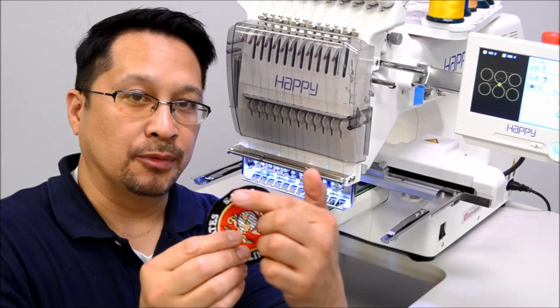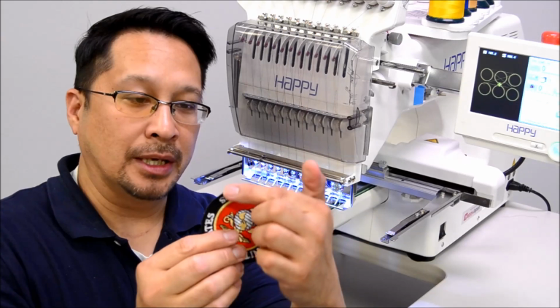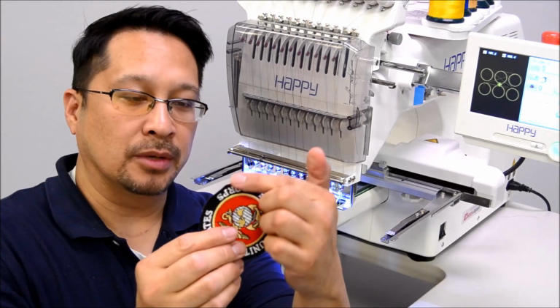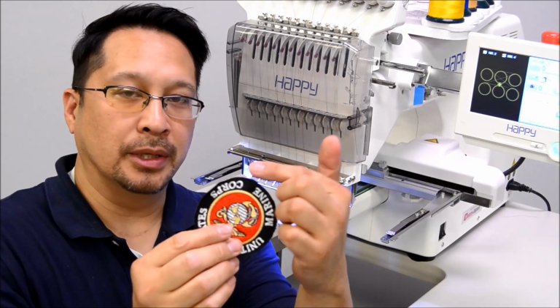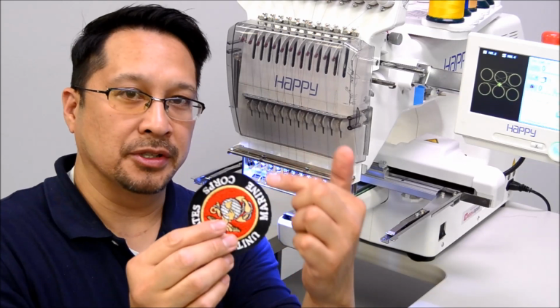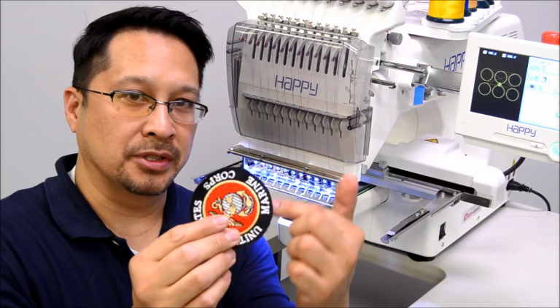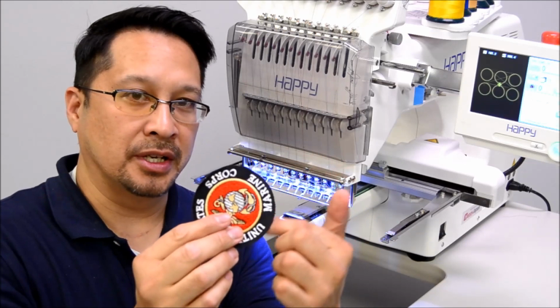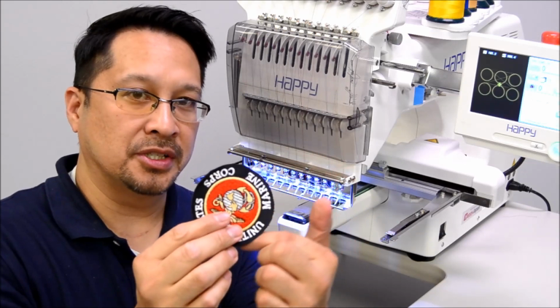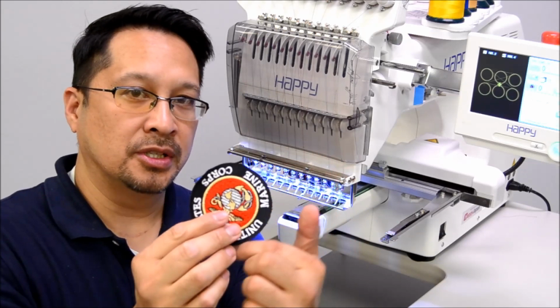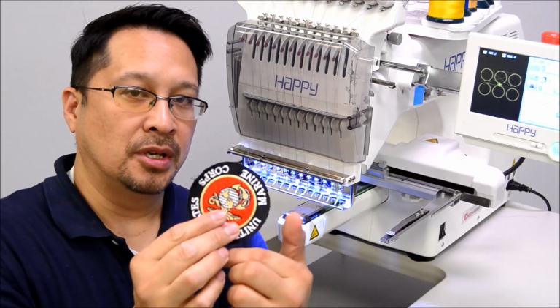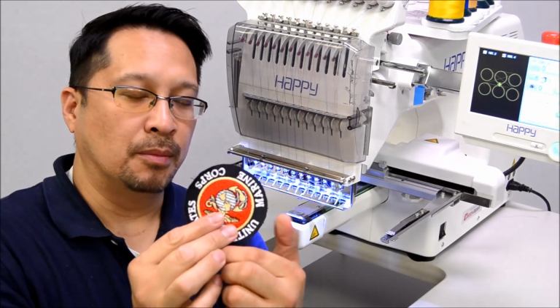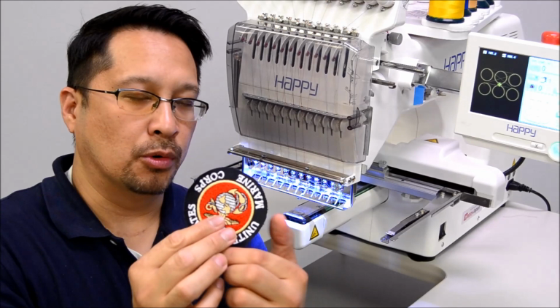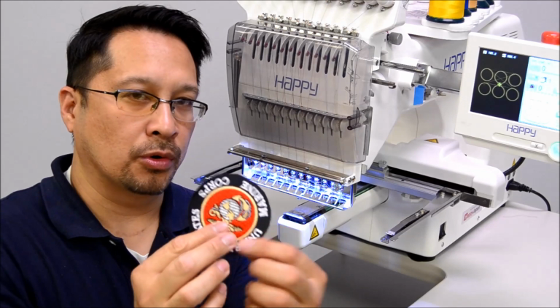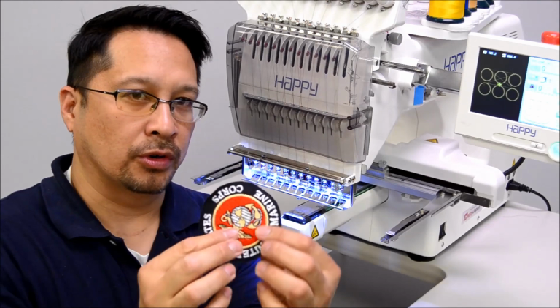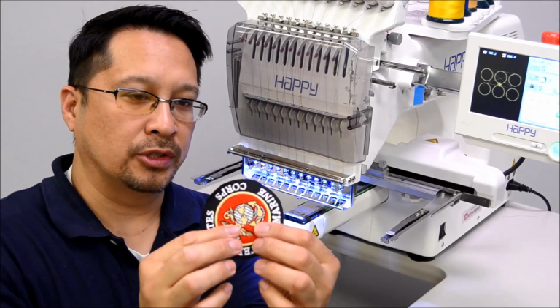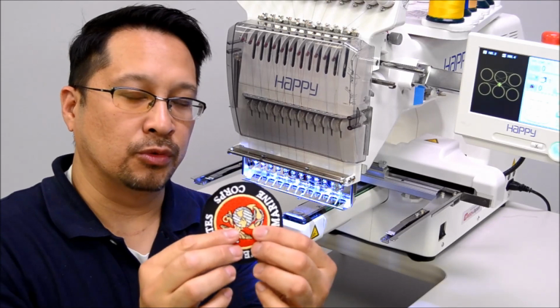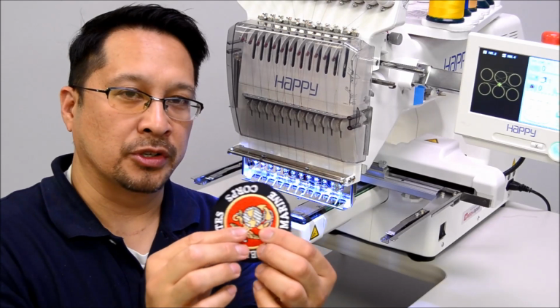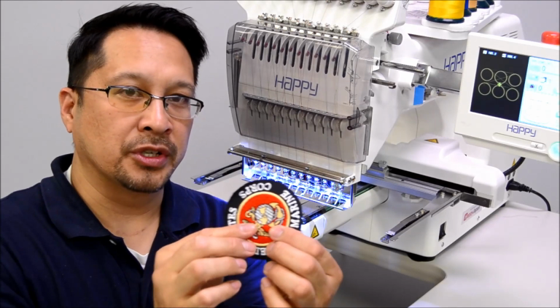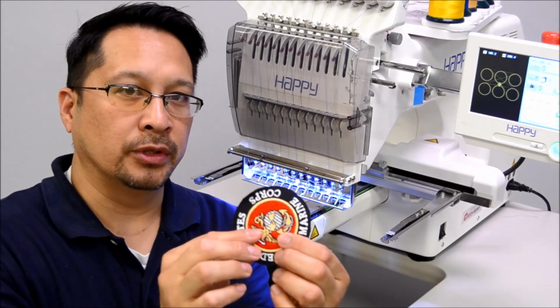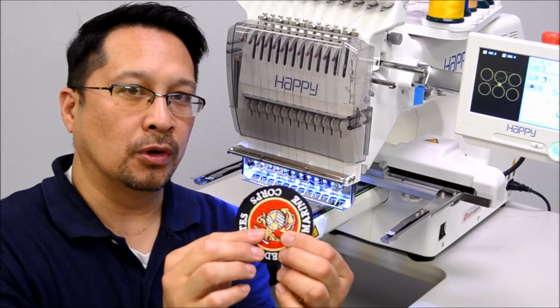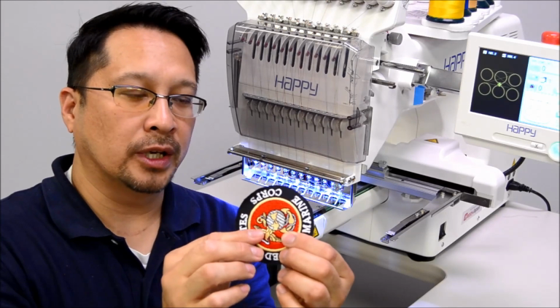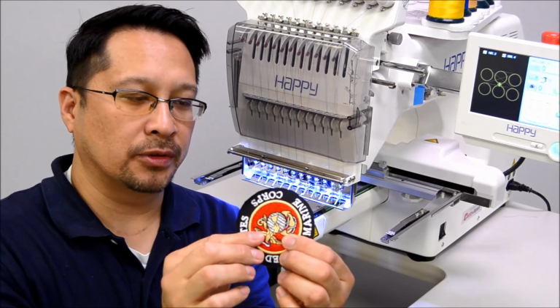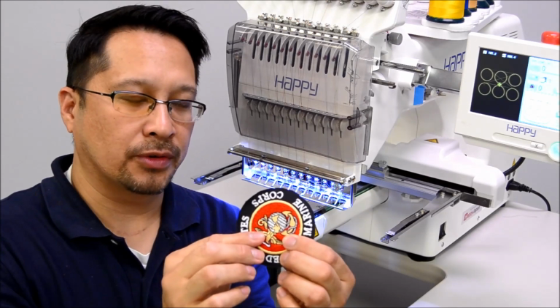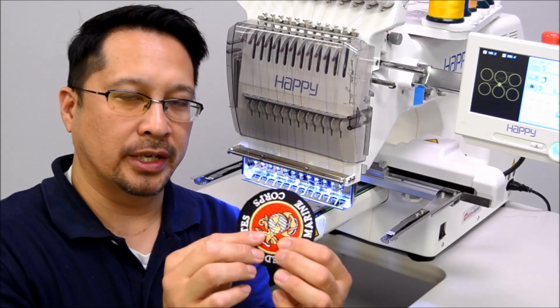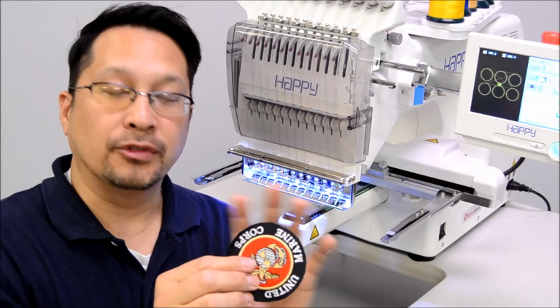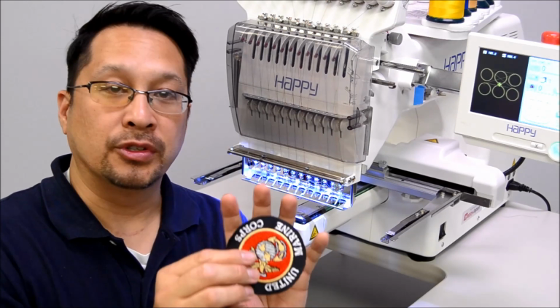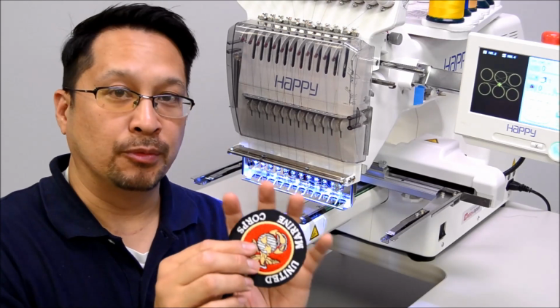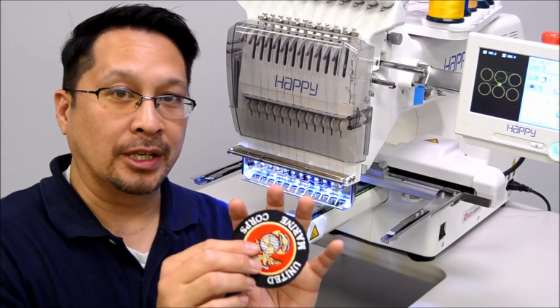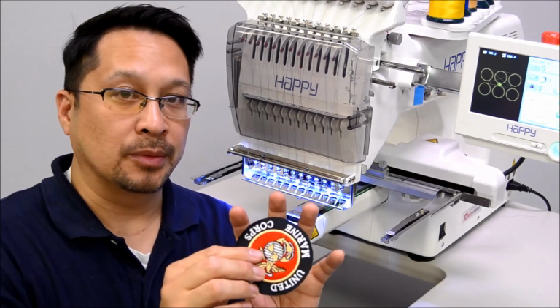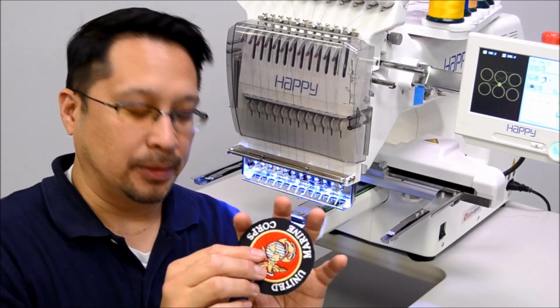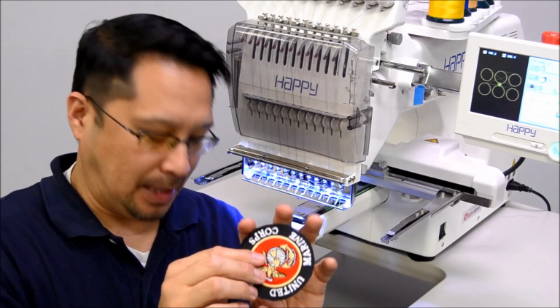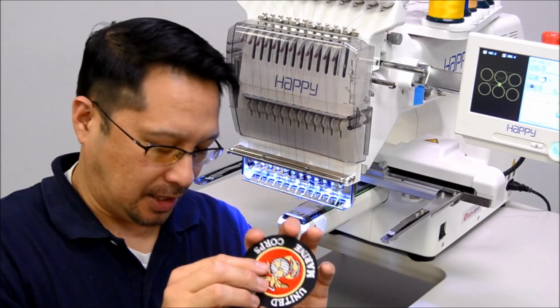To make it complete is a nice border that we're going to sew in gold colored thread, to make it a complete patch.